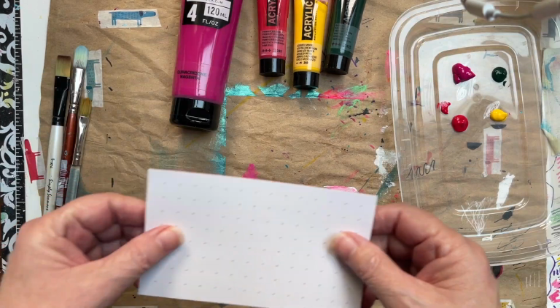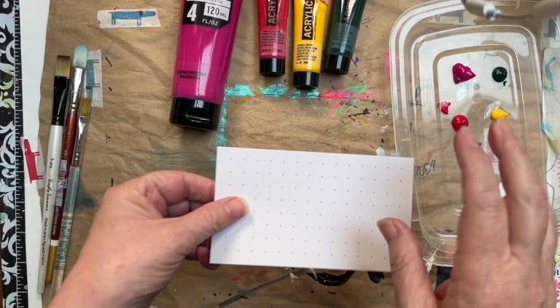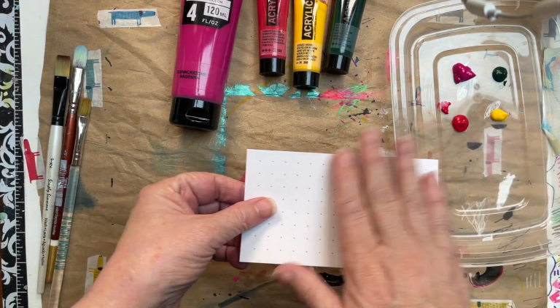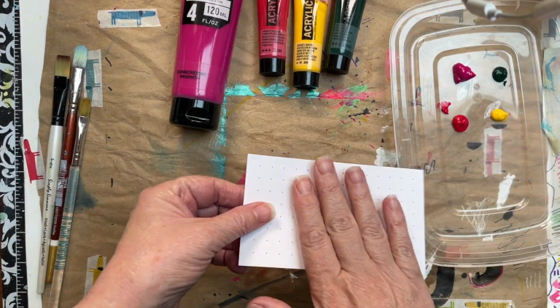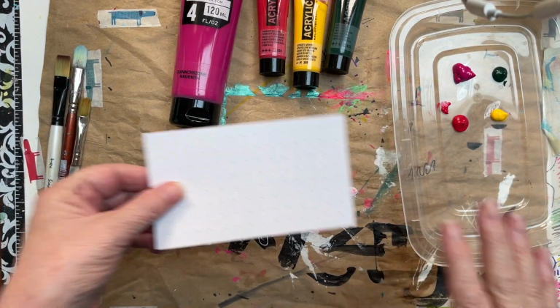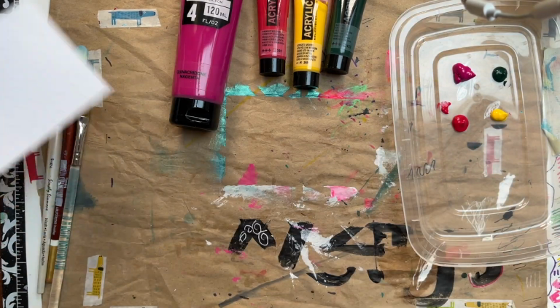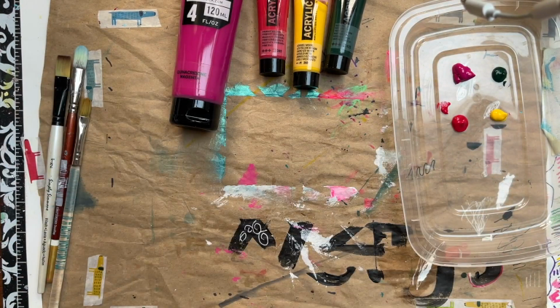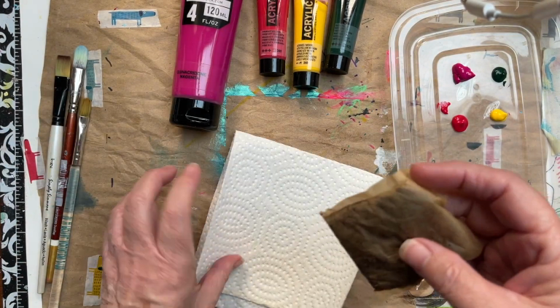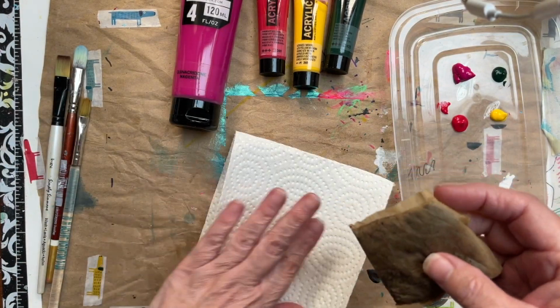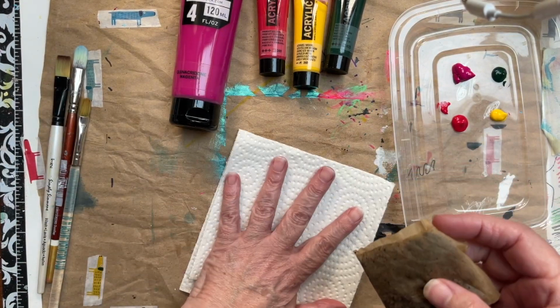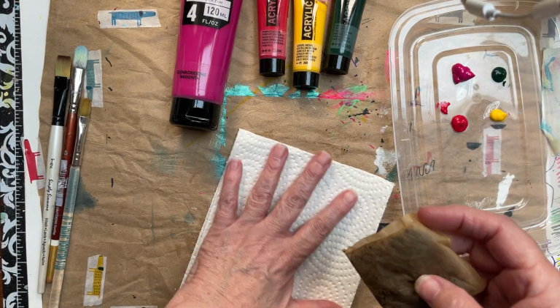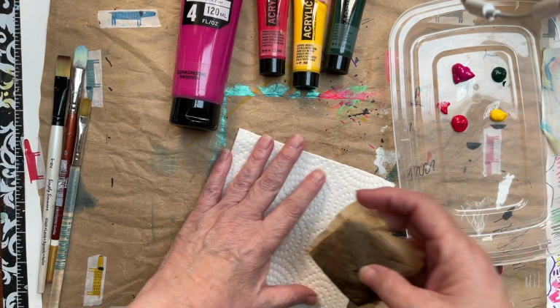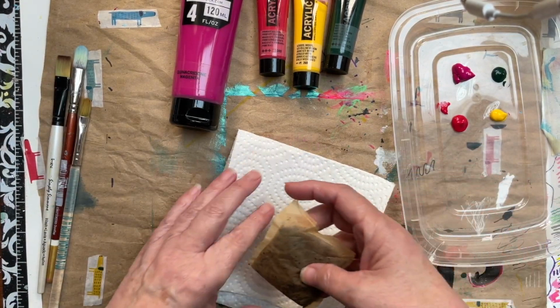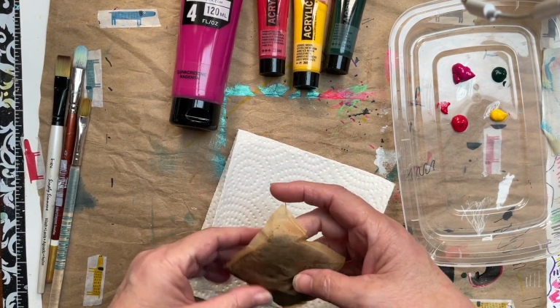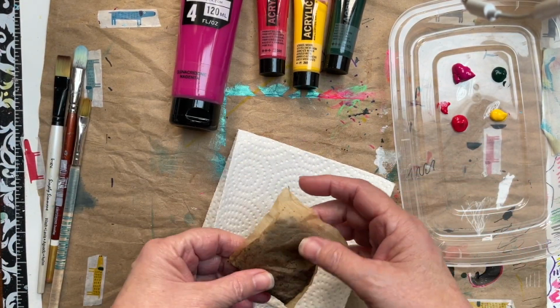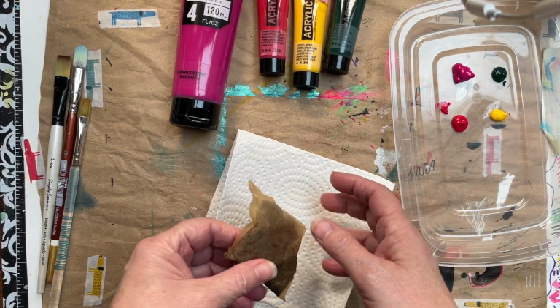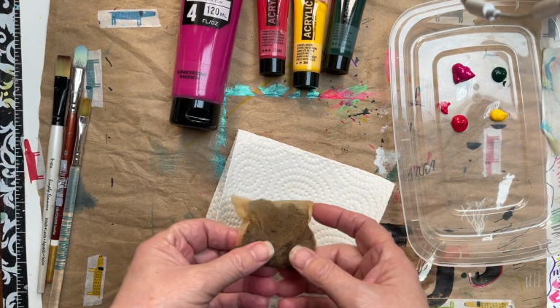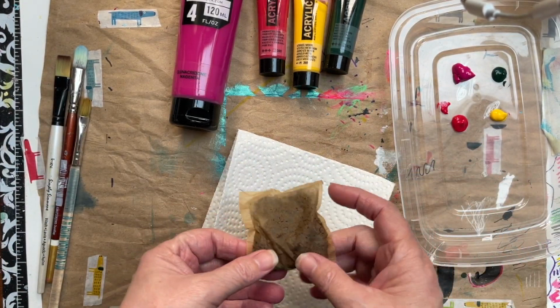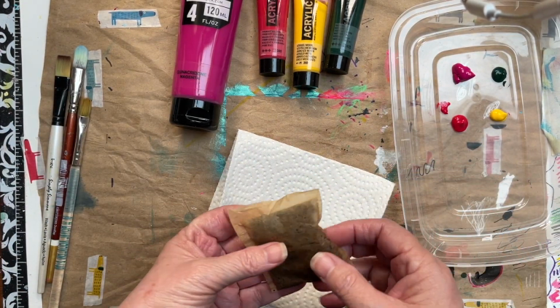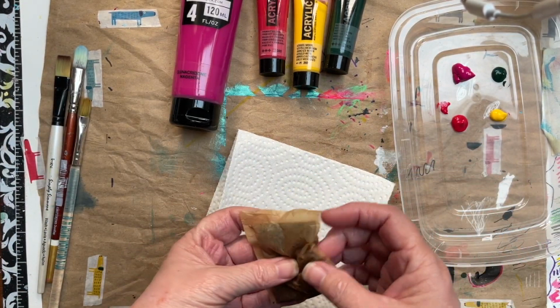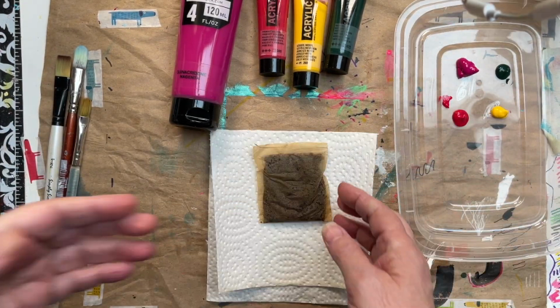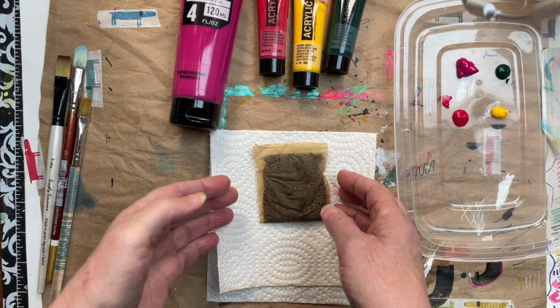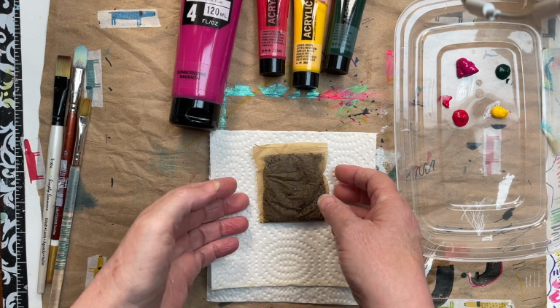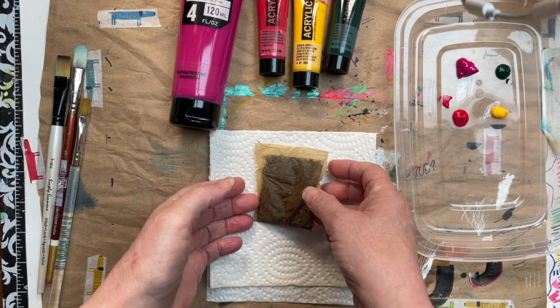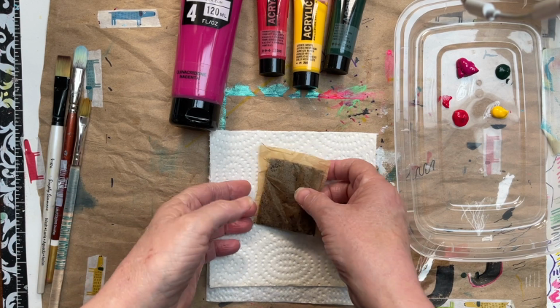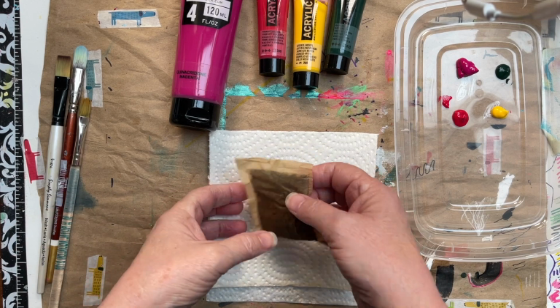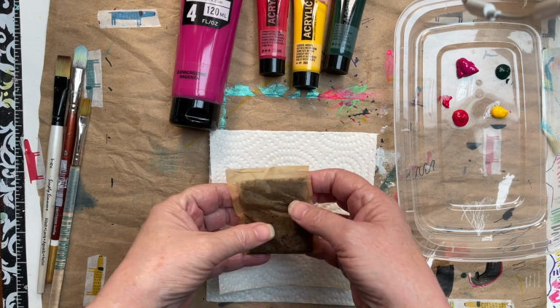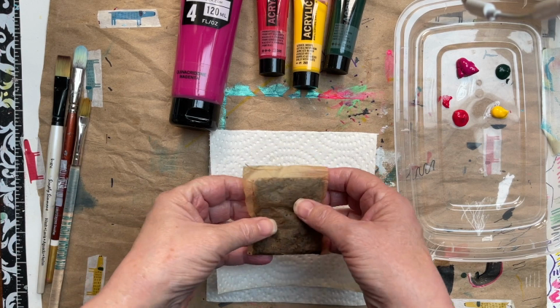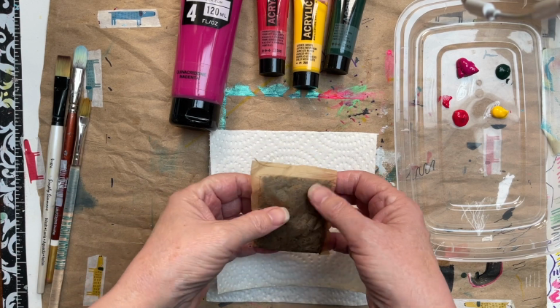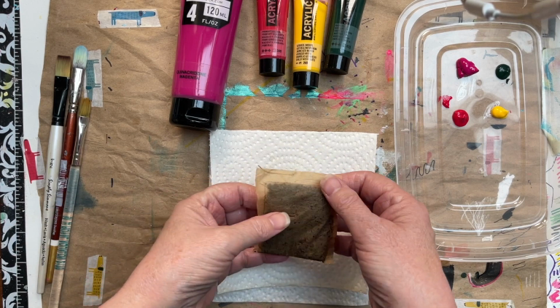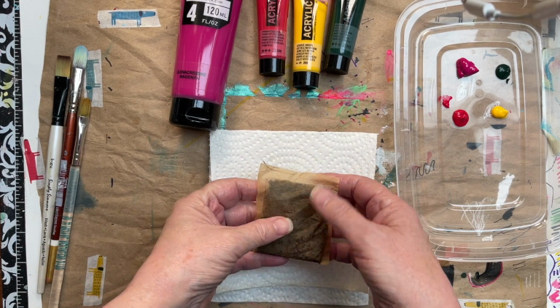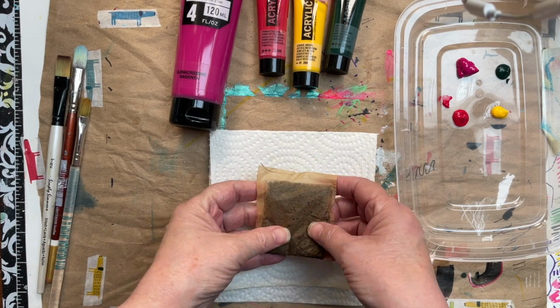So I have my index card, a paper towel, and this teabag. This is a way to monoprint without a jelly plate.